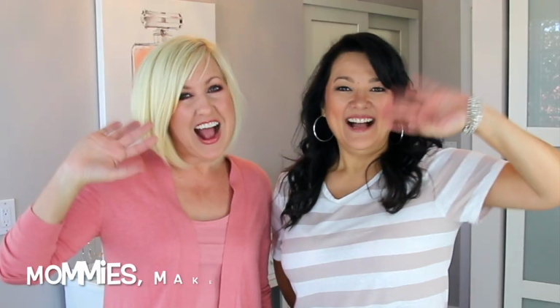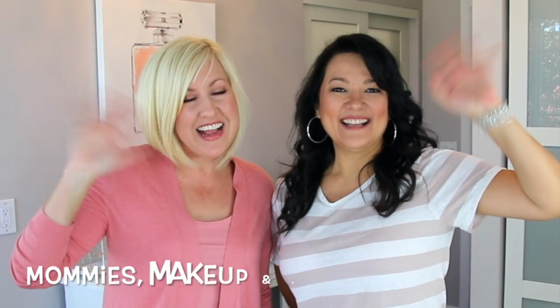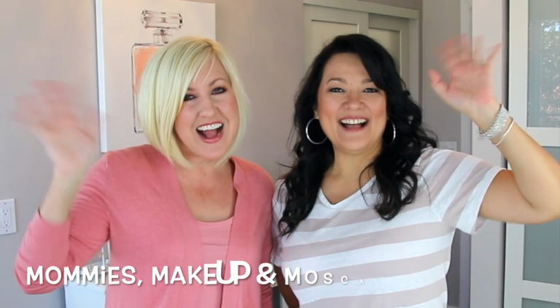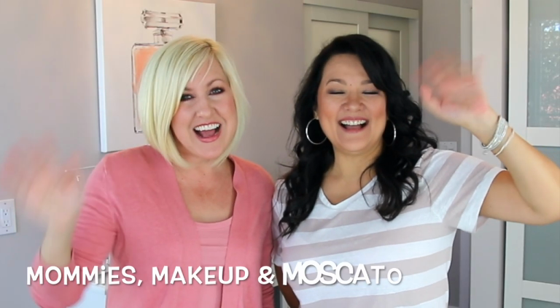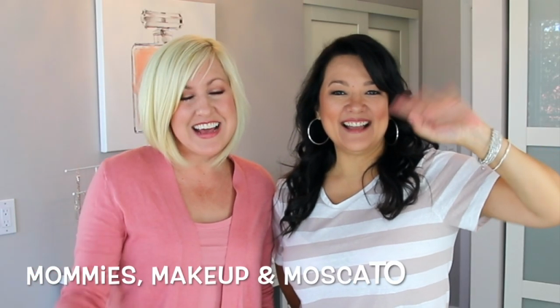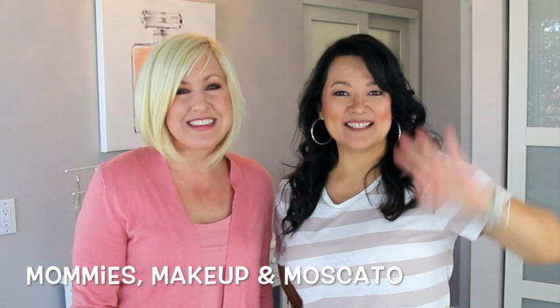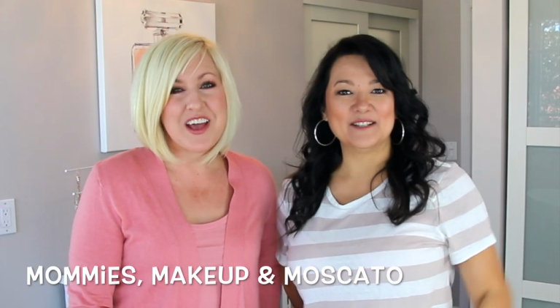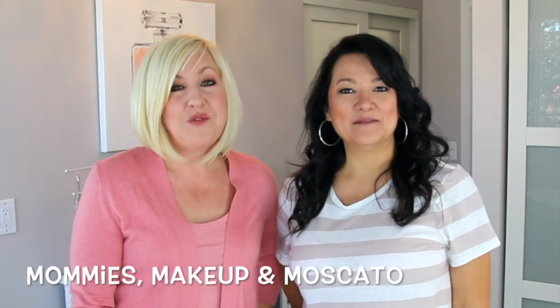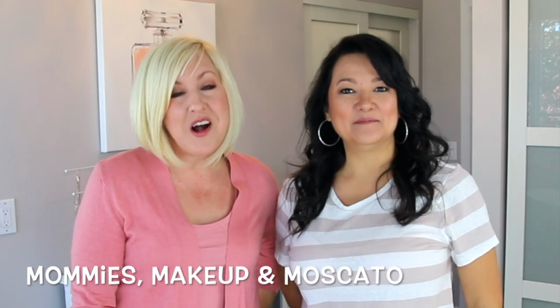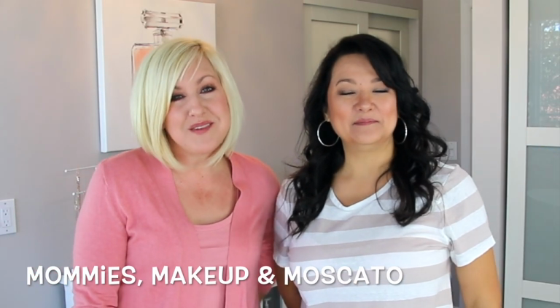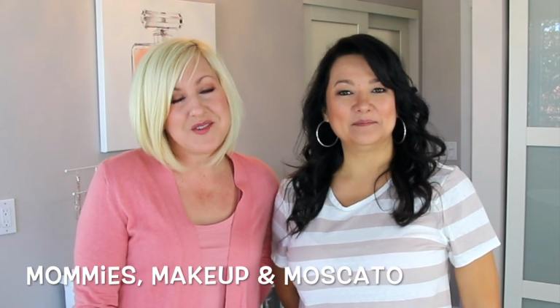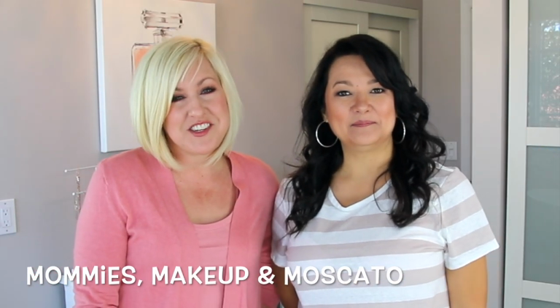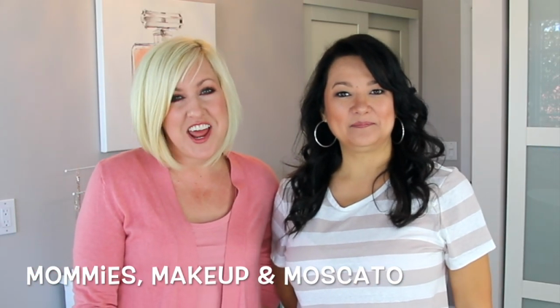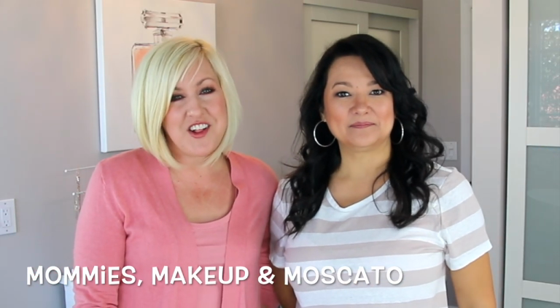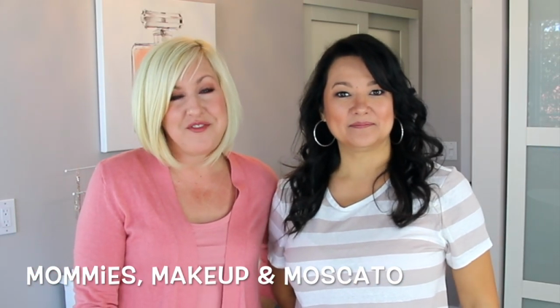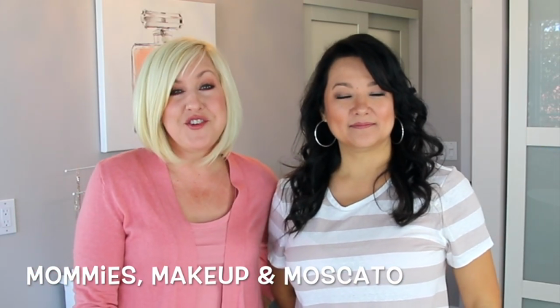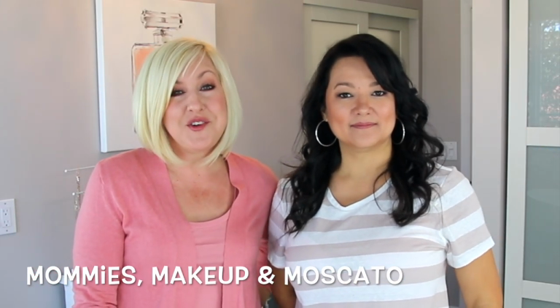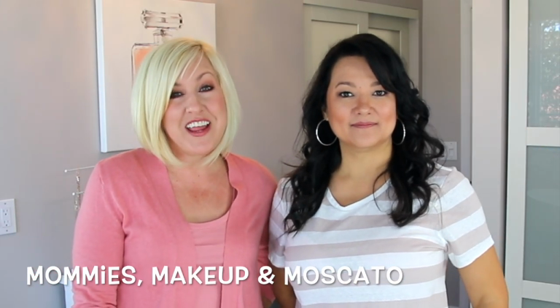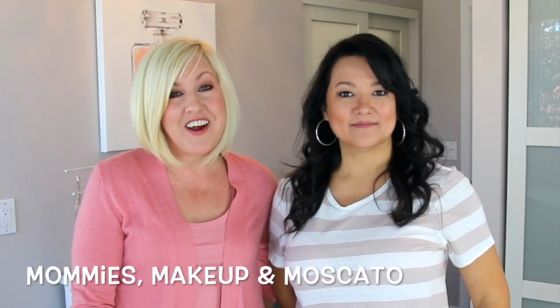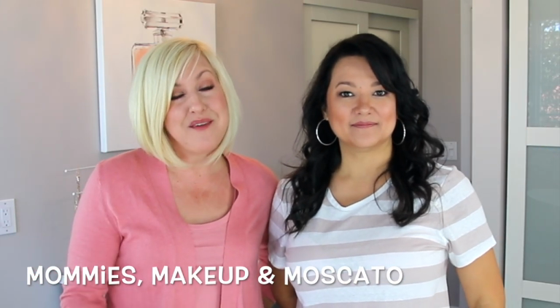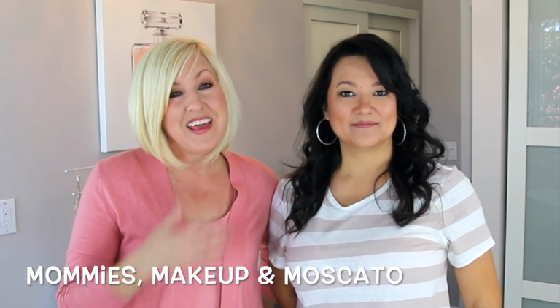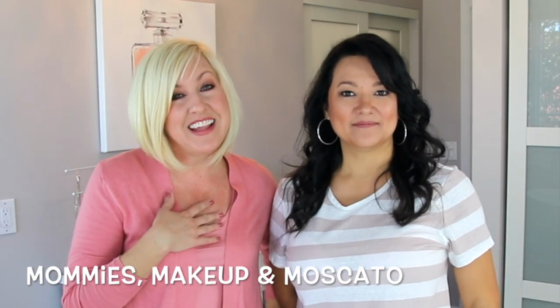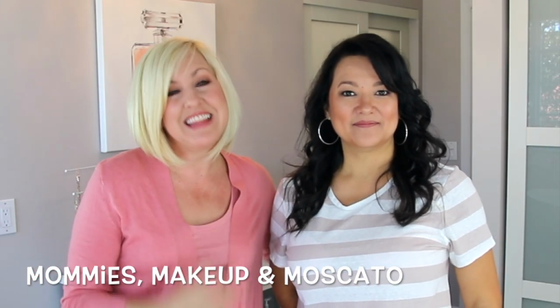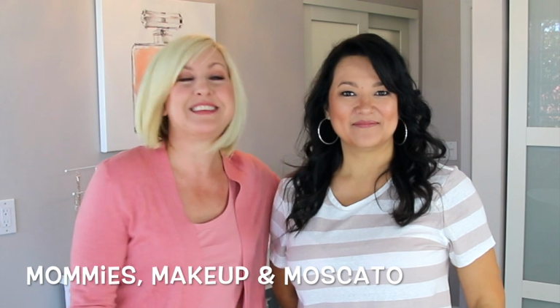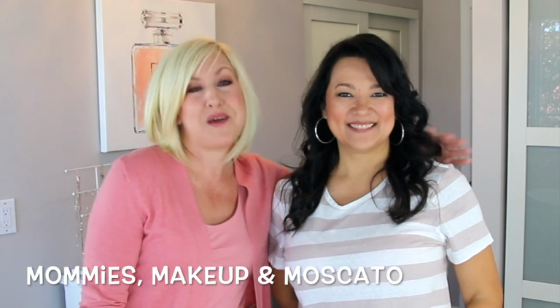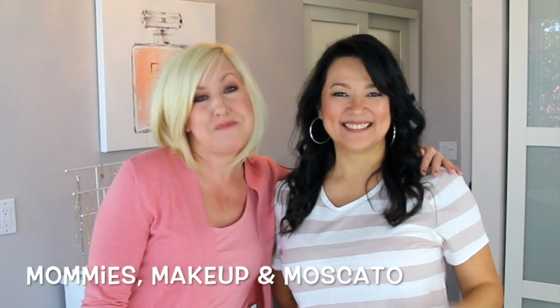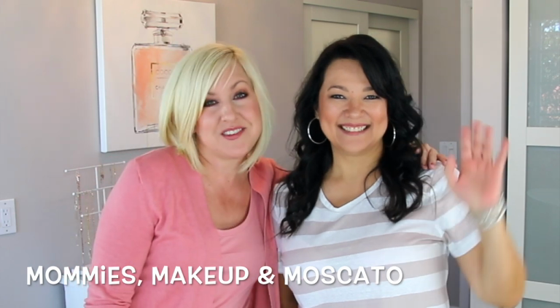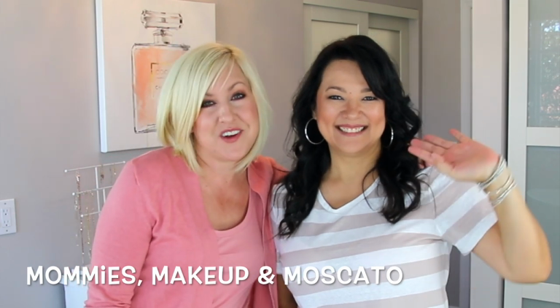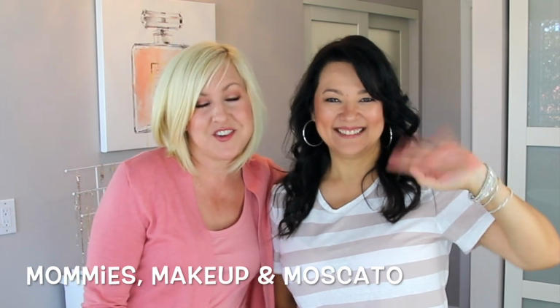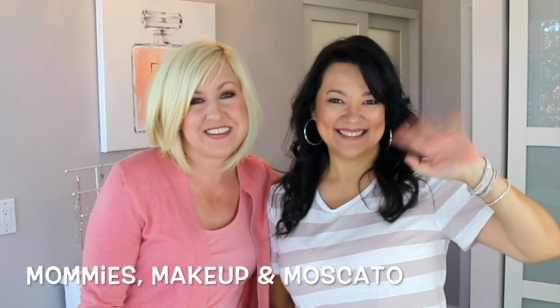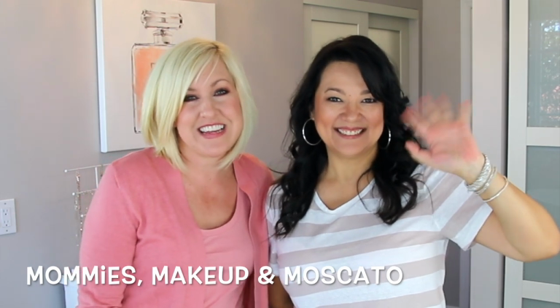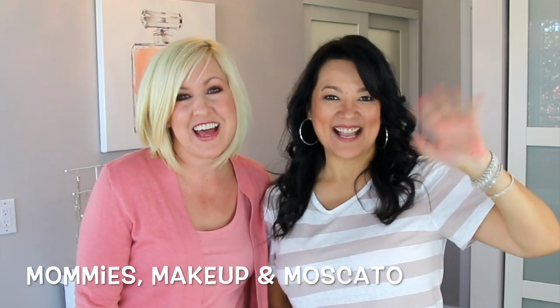Hi guys! Welcome to our channel. If you're new here, I'm Kelly. This is my best friend, Kristina.